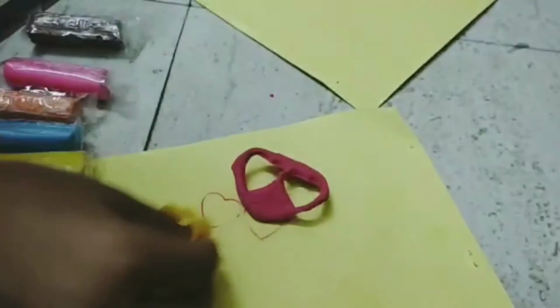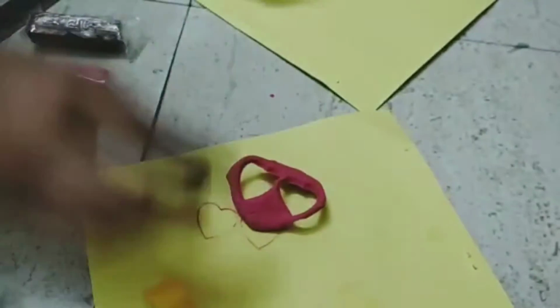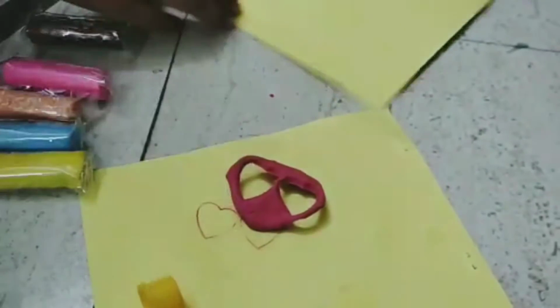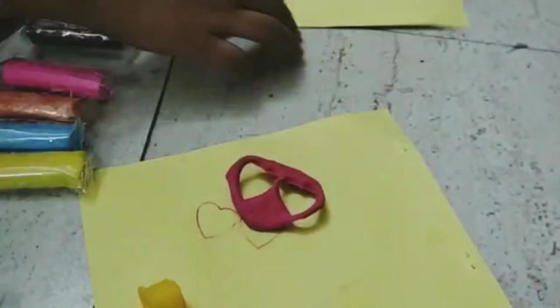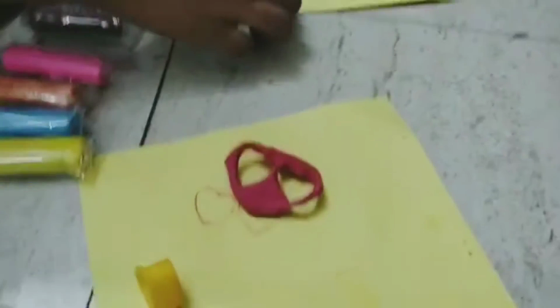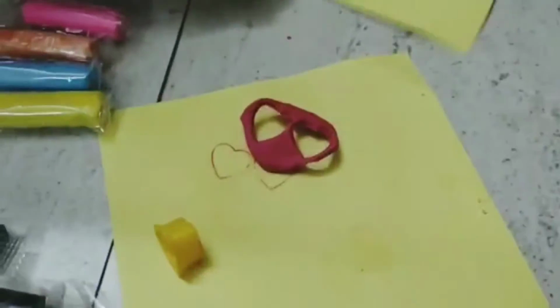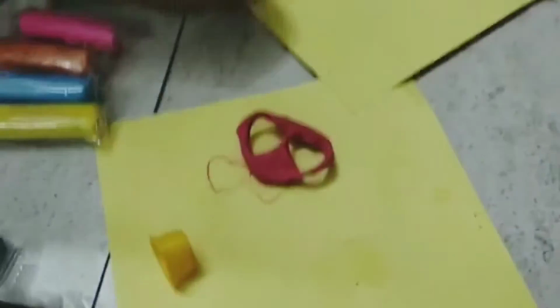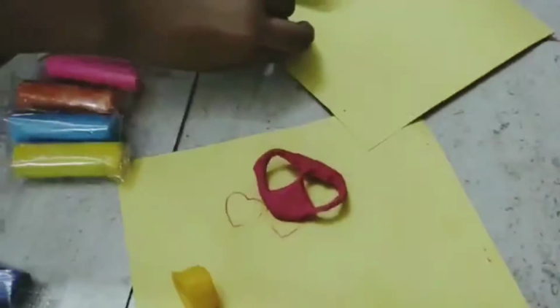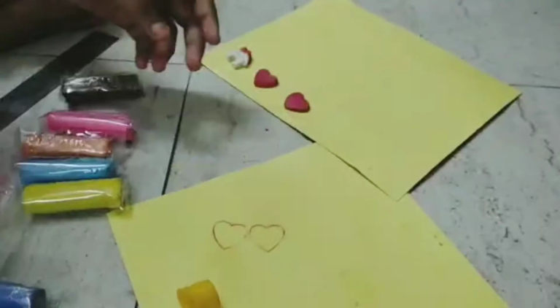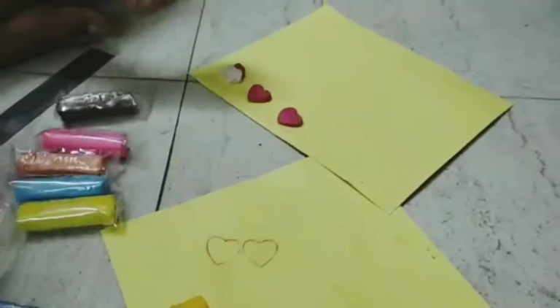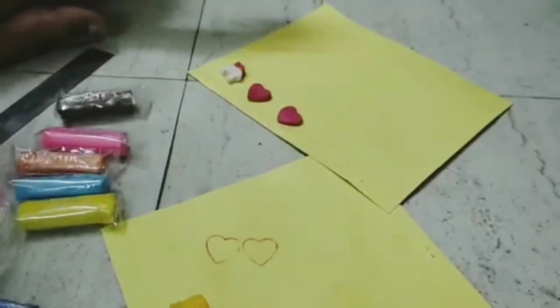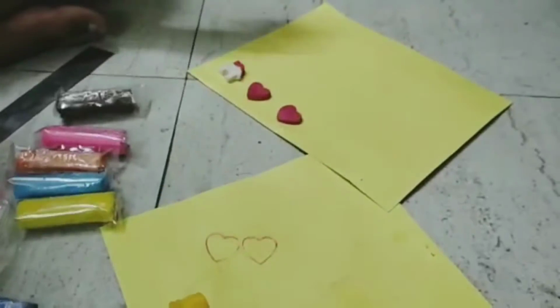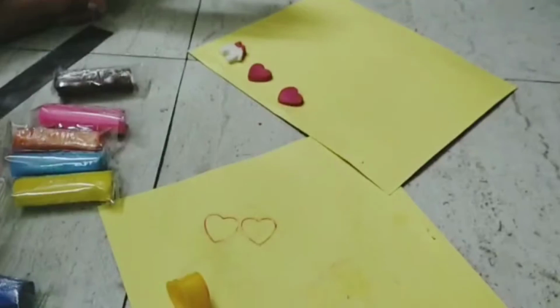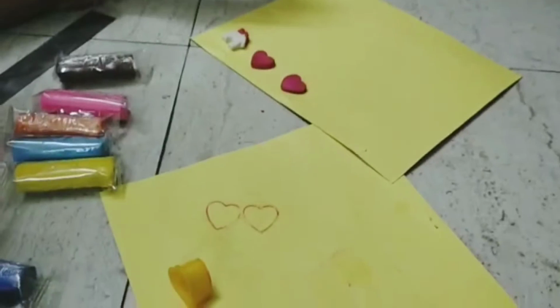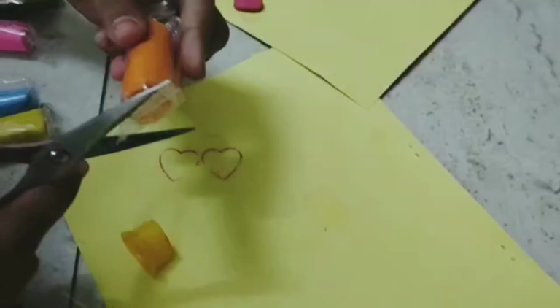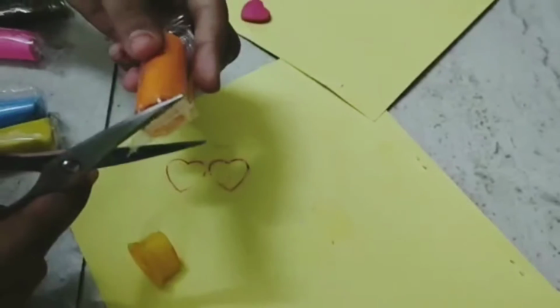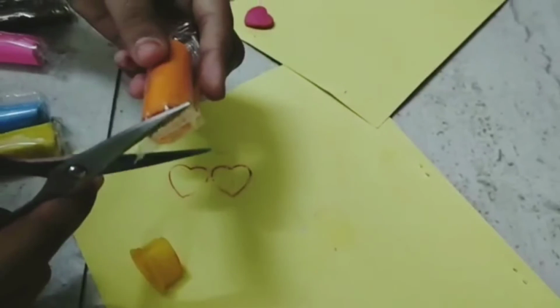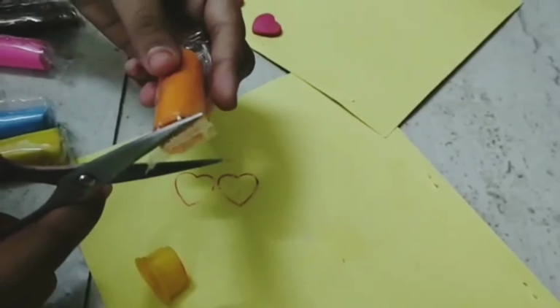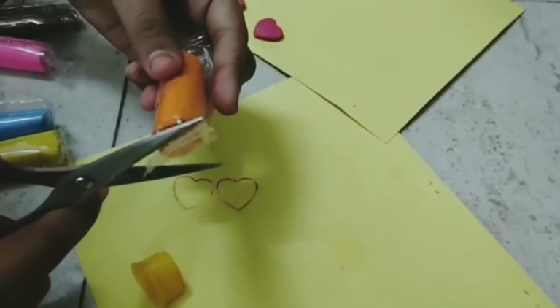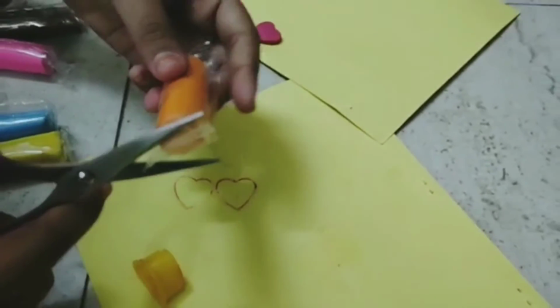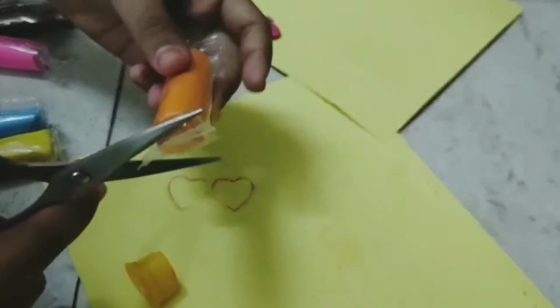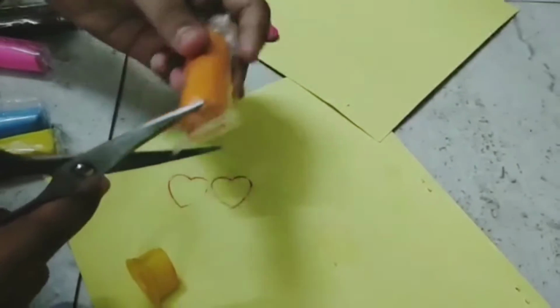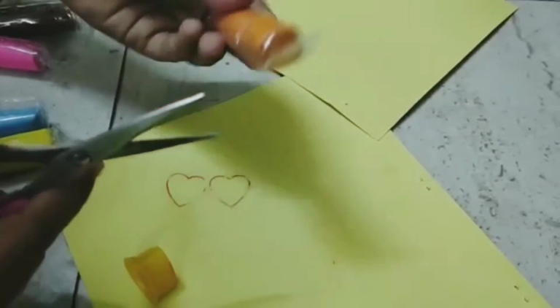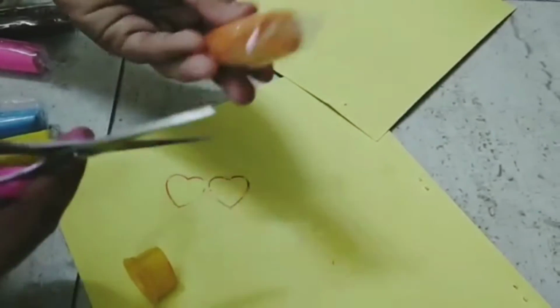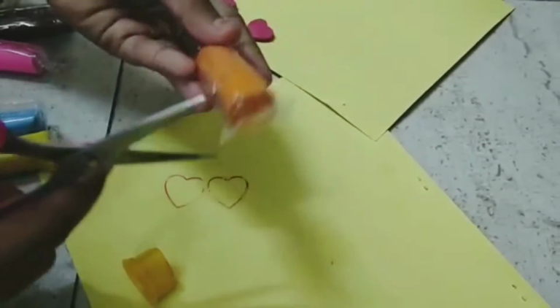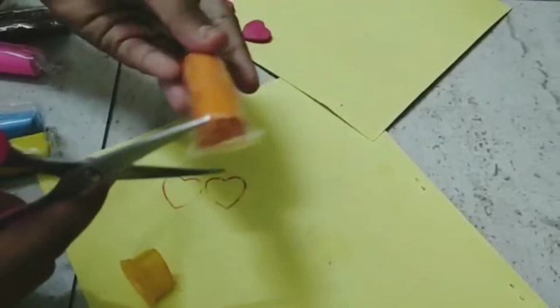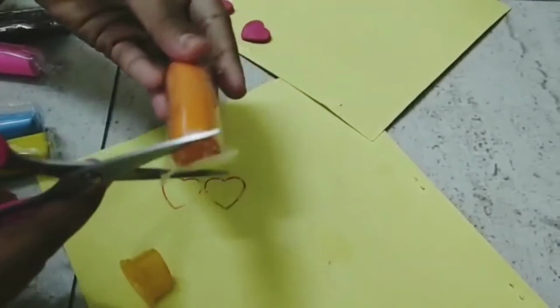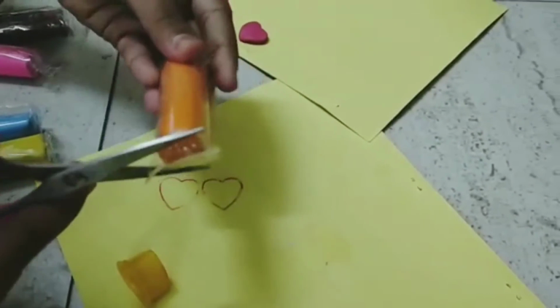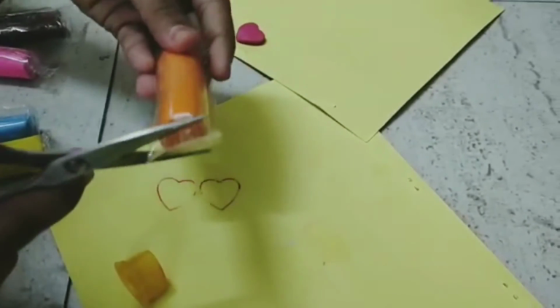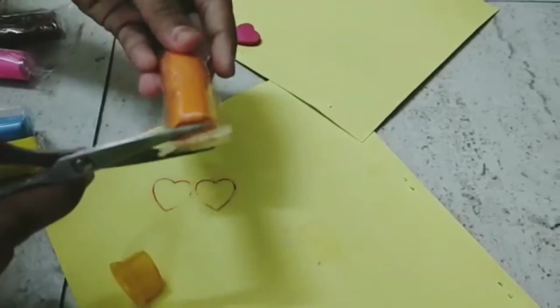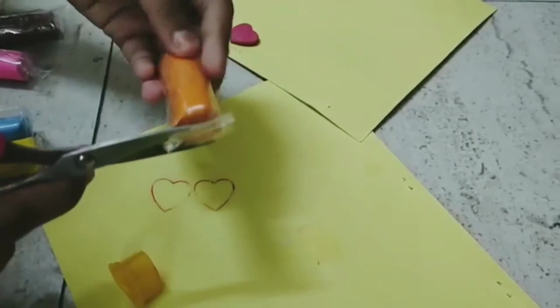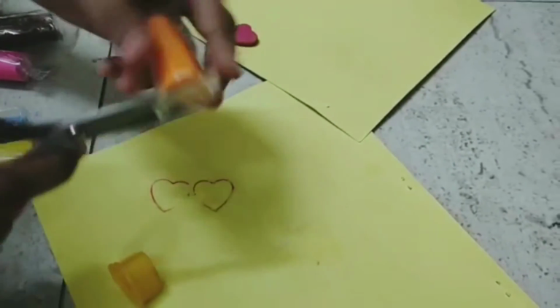This is the flower. Next, we will put orange in the flower.